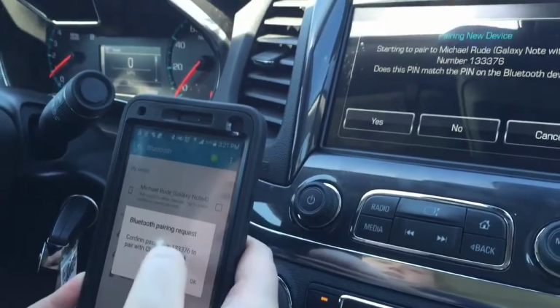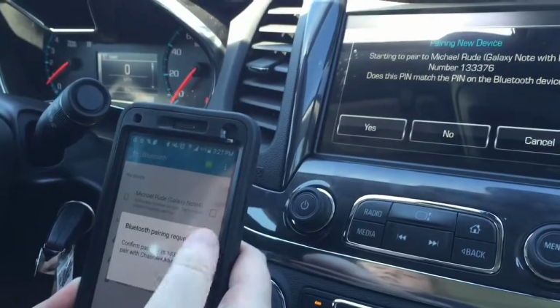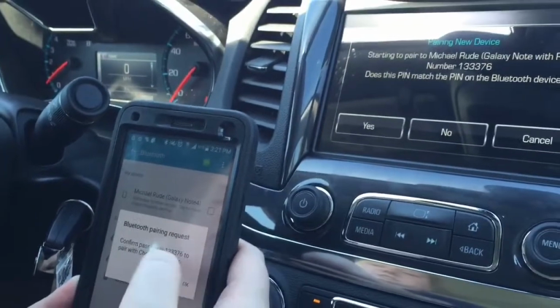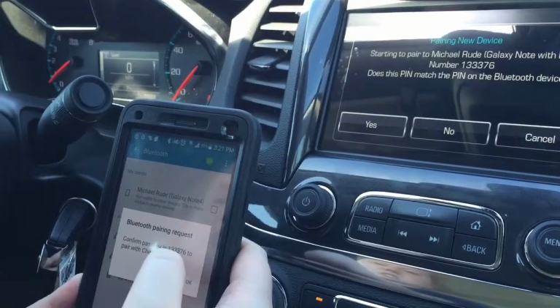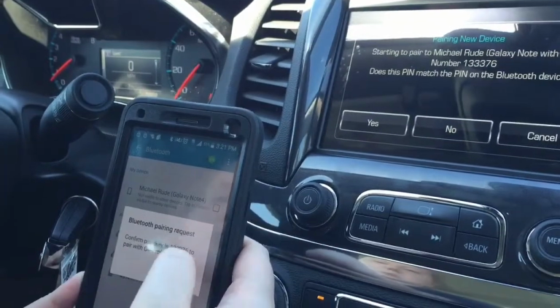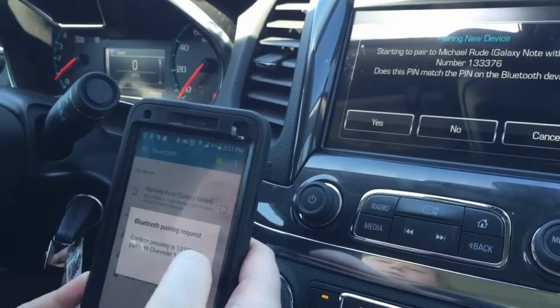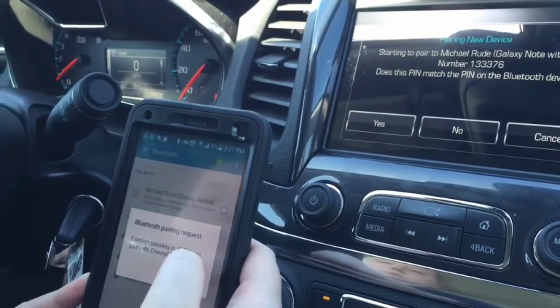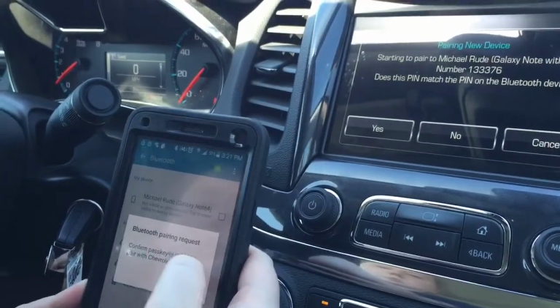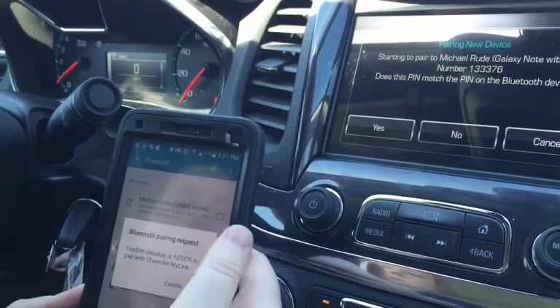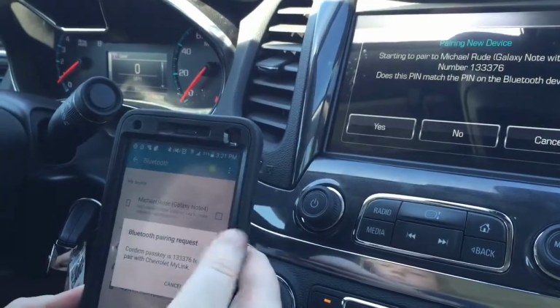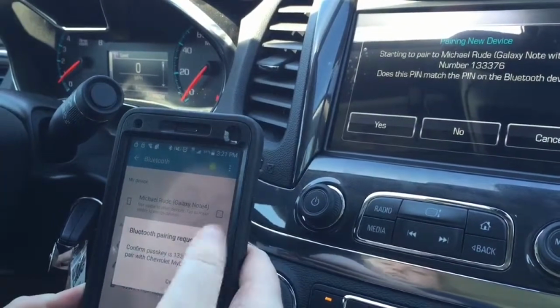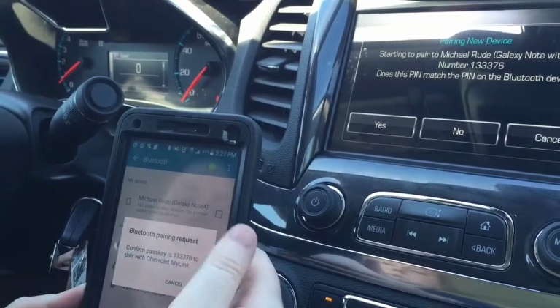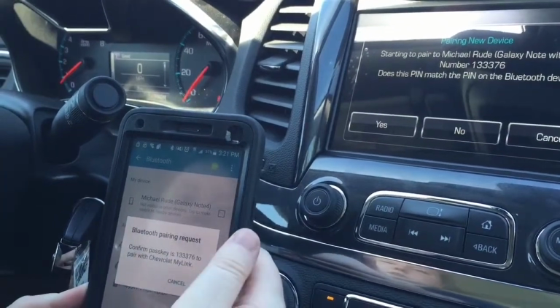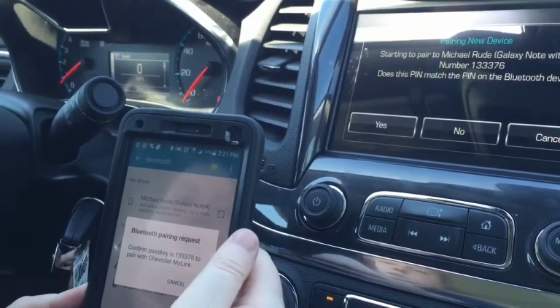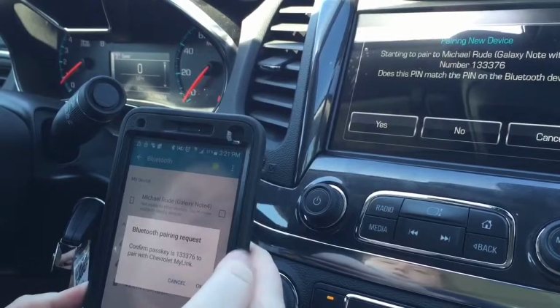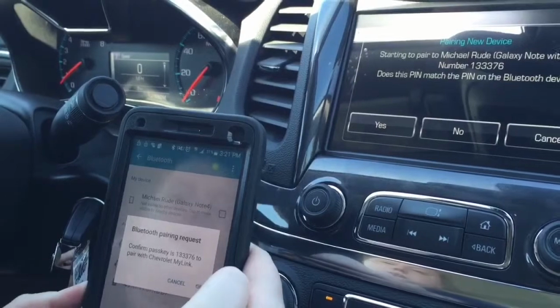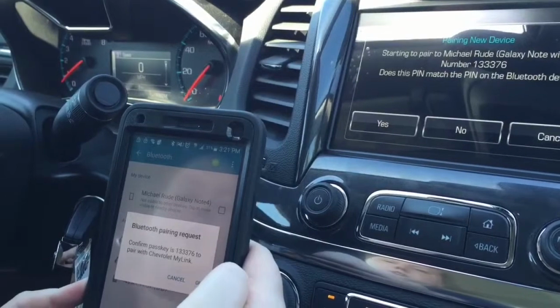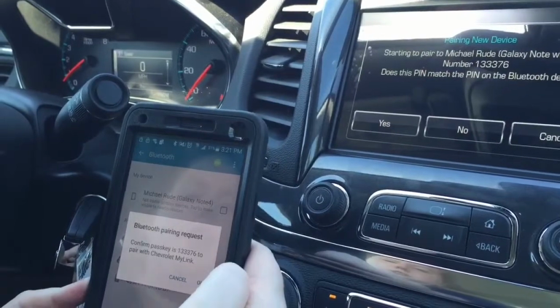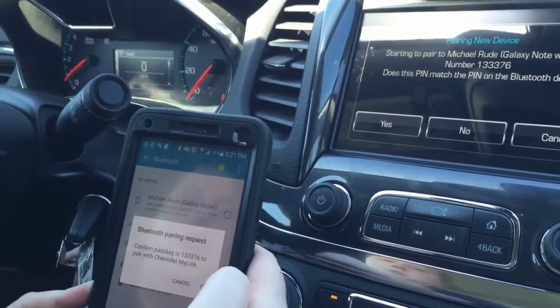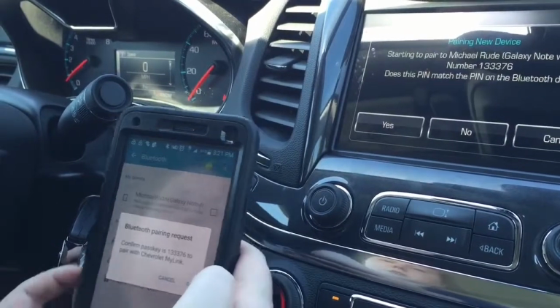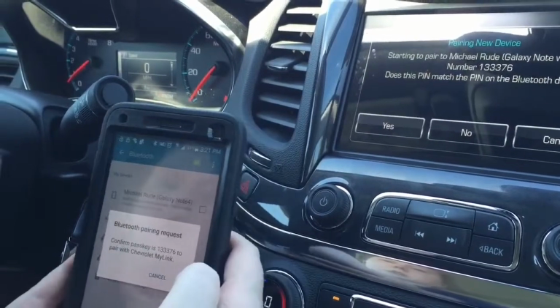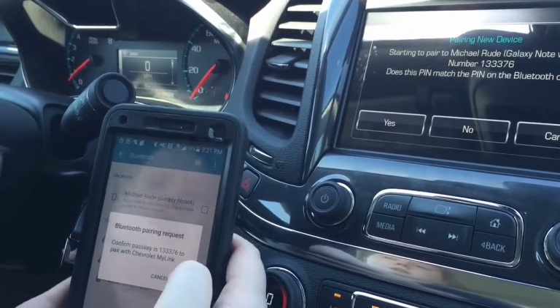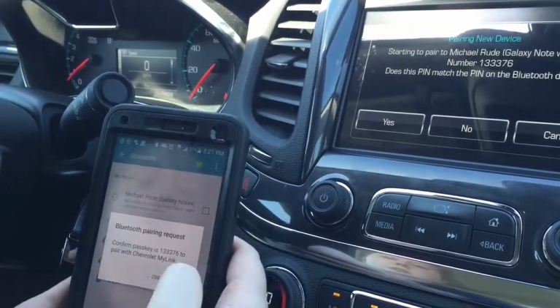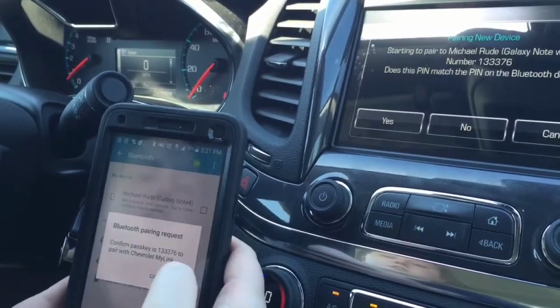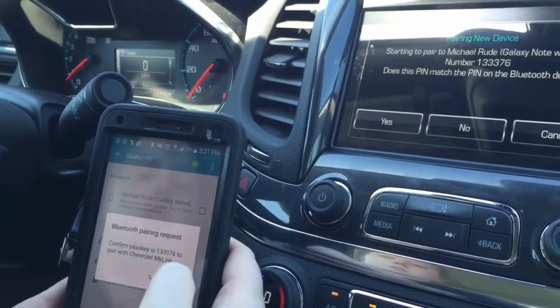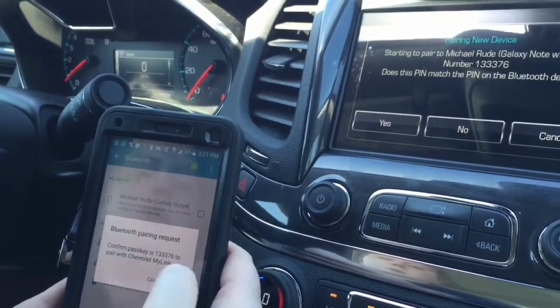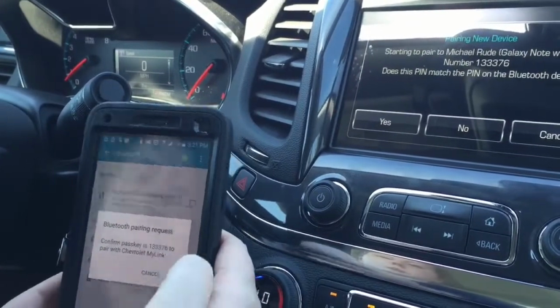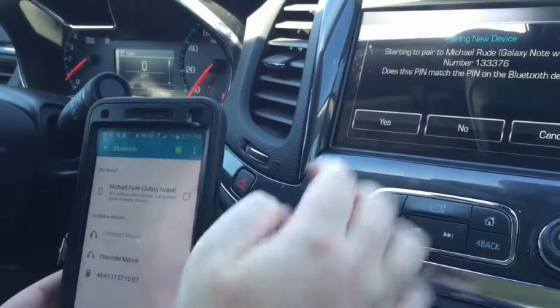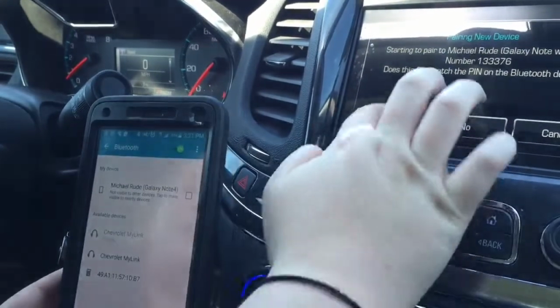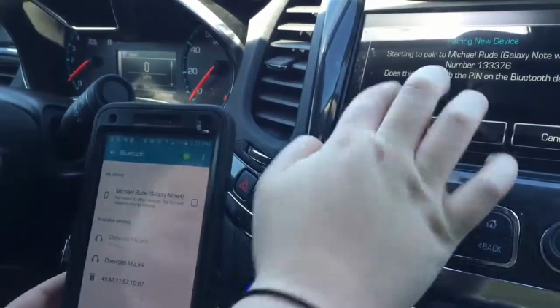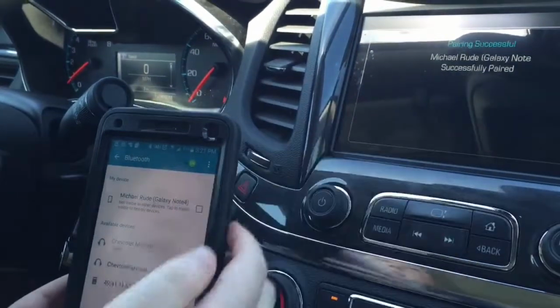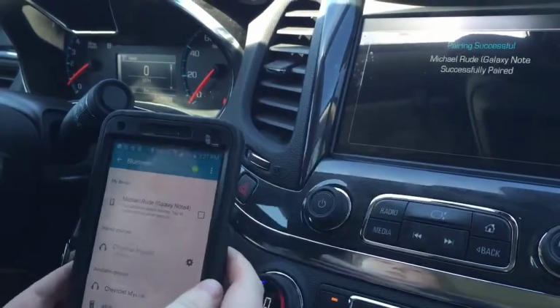And then a six-digit code appears. You just want to make sure they match what's on the radio and on your cell phone. And they do, so you hit okay and yes.